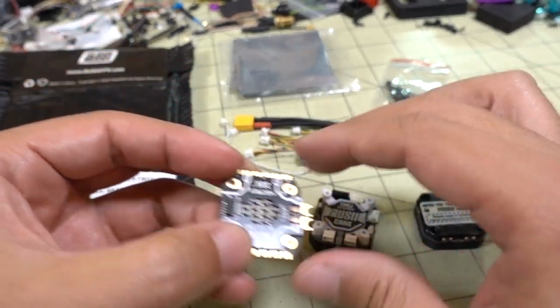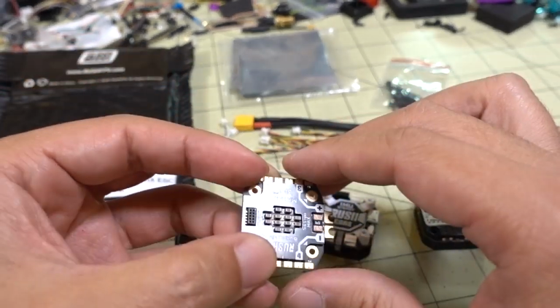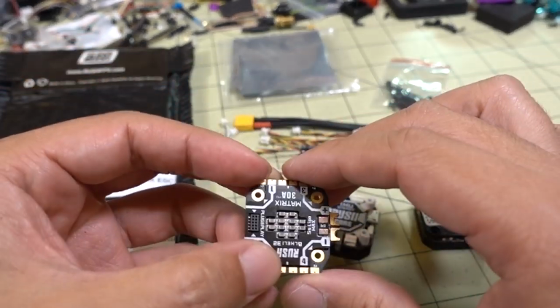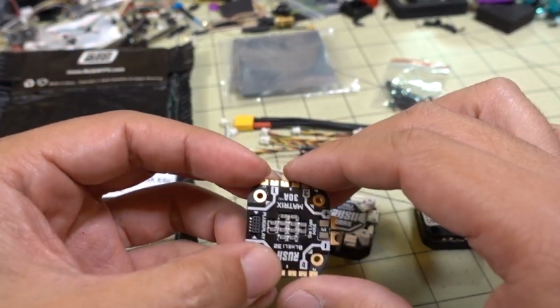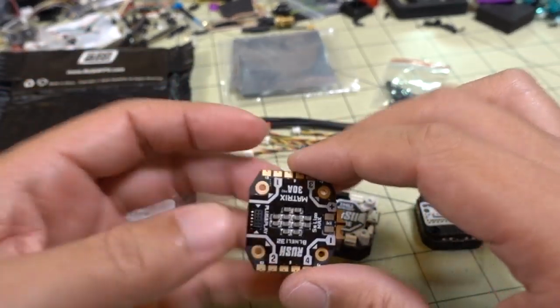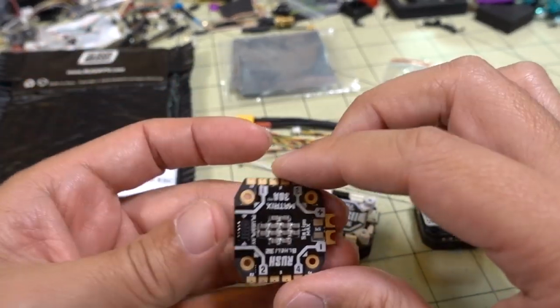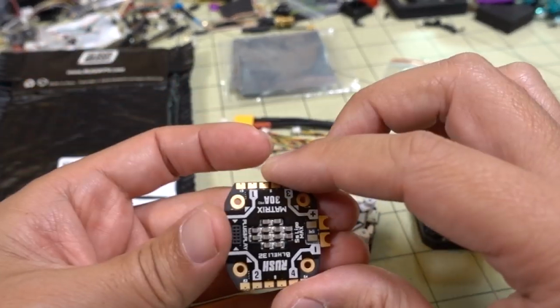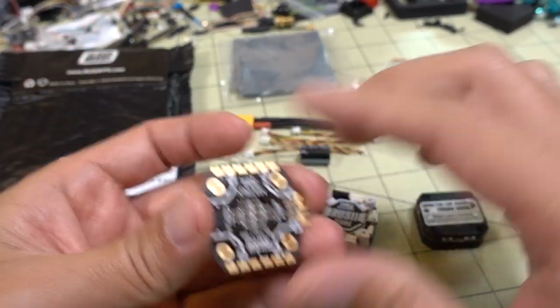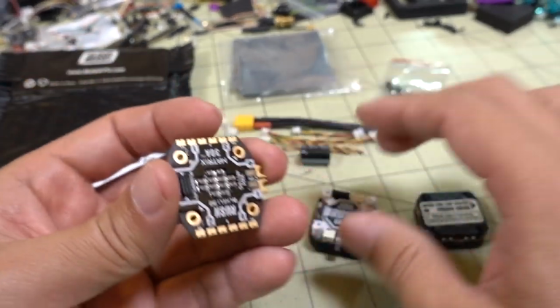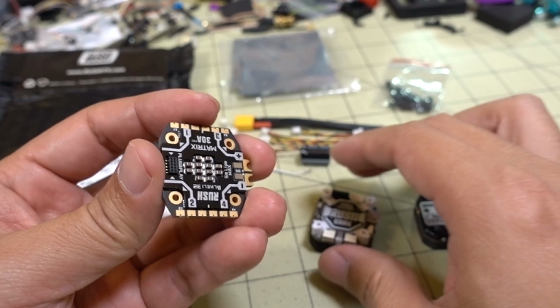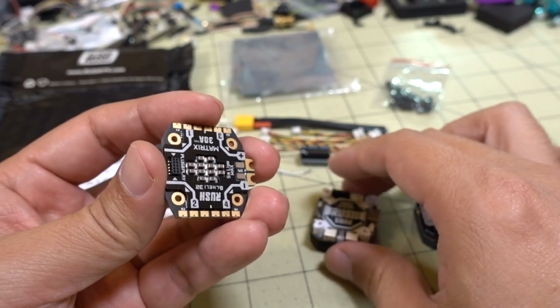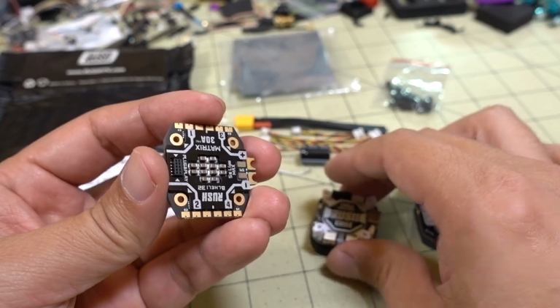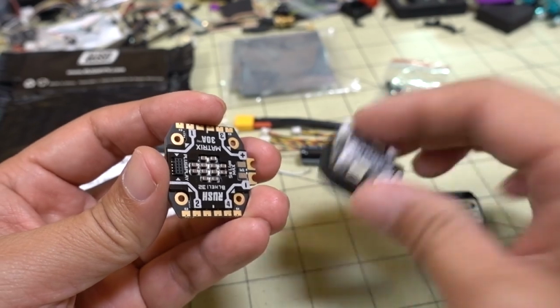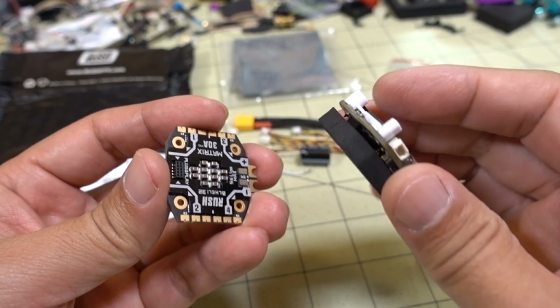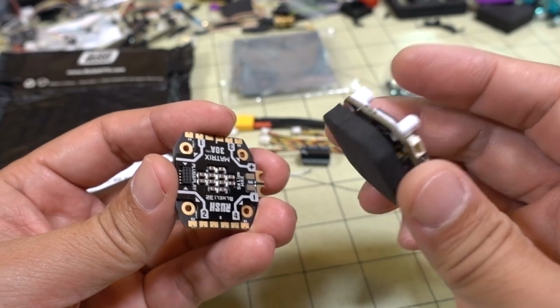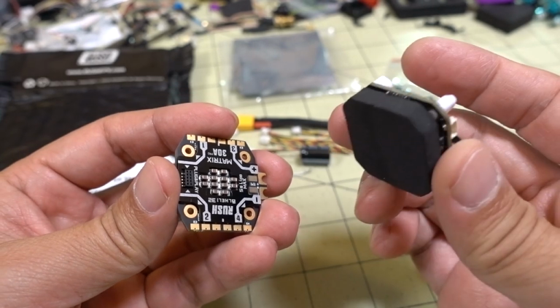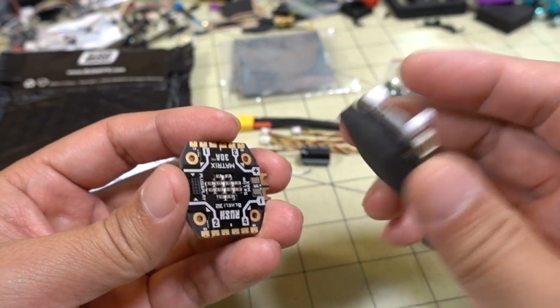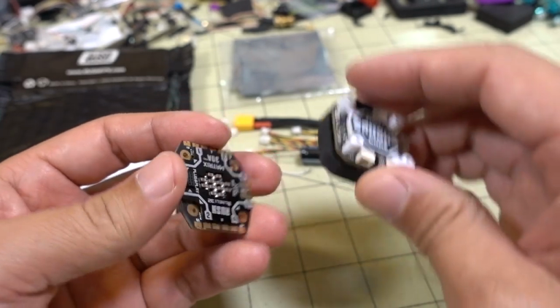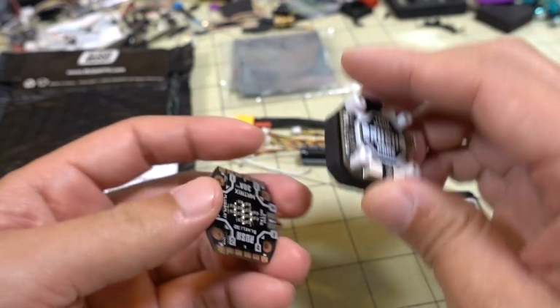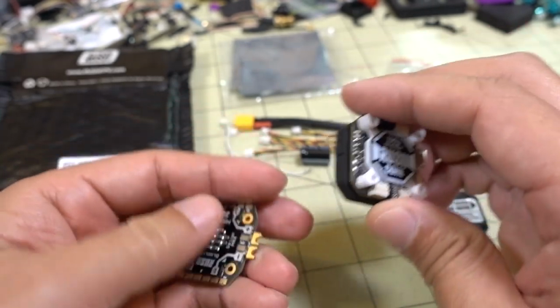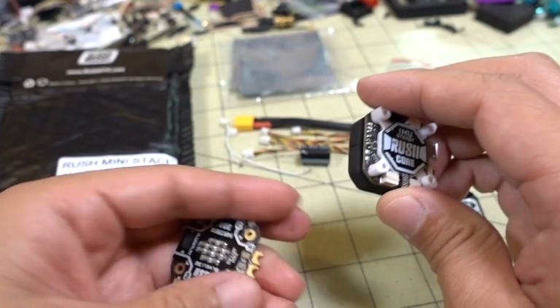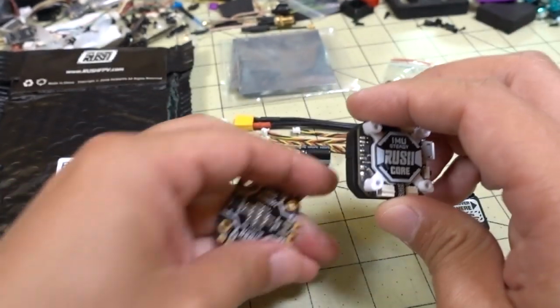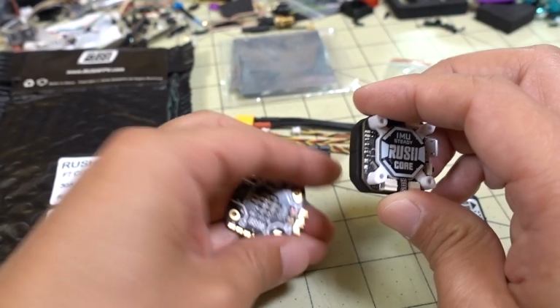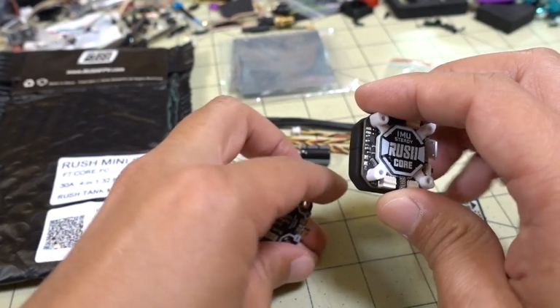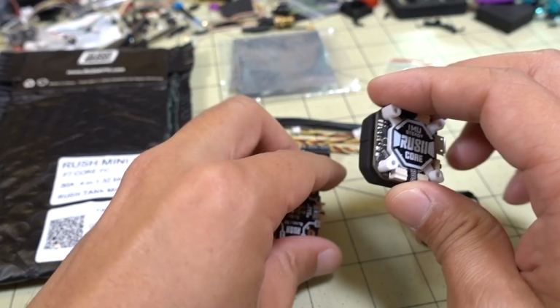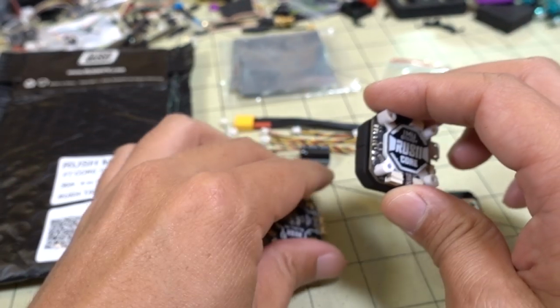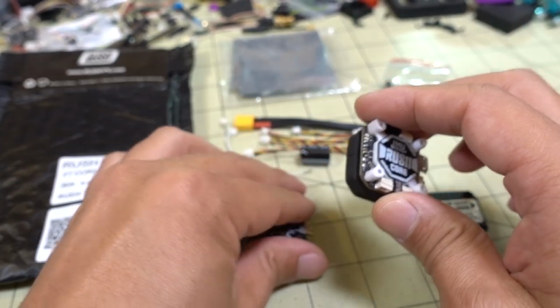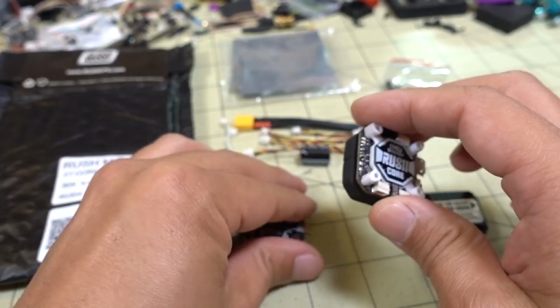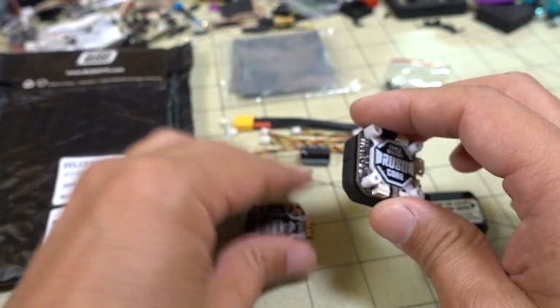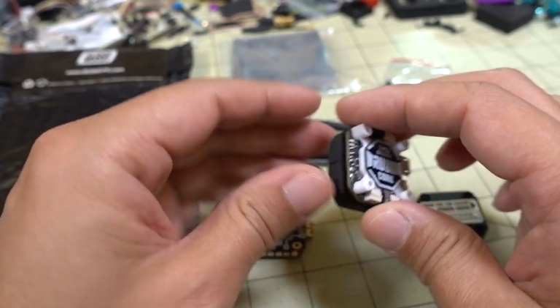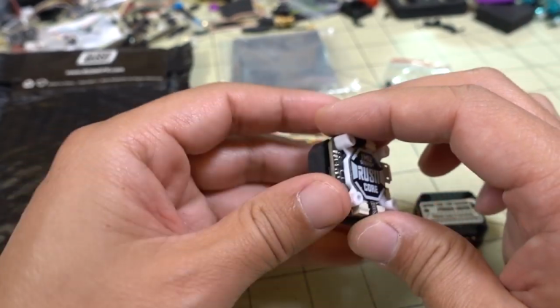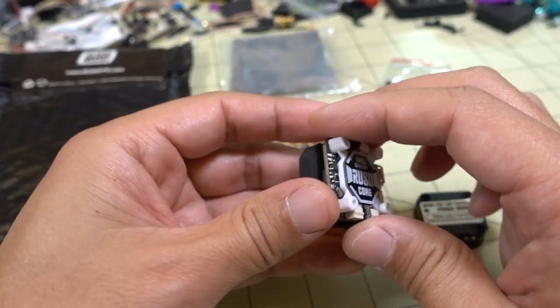Some of you guys are probably not going to be liking that, but apparently they're saying that these pins are pretty robust.